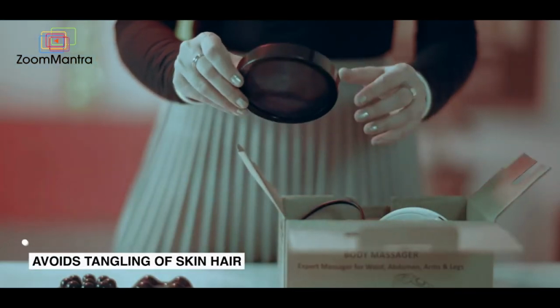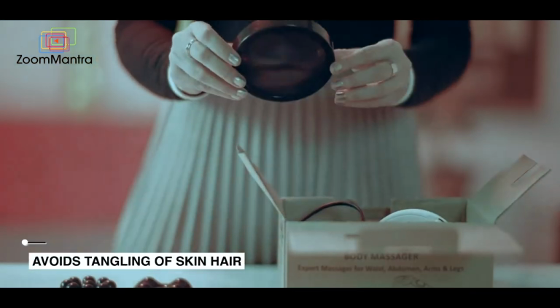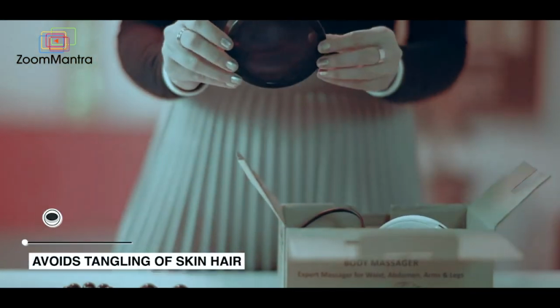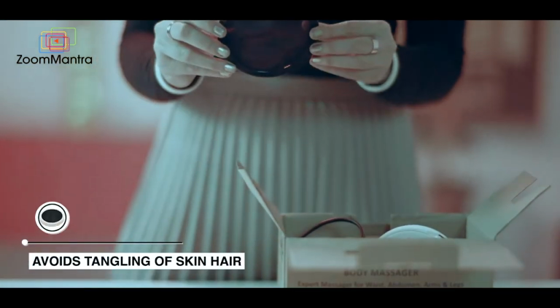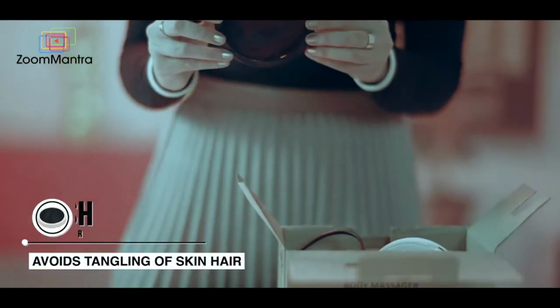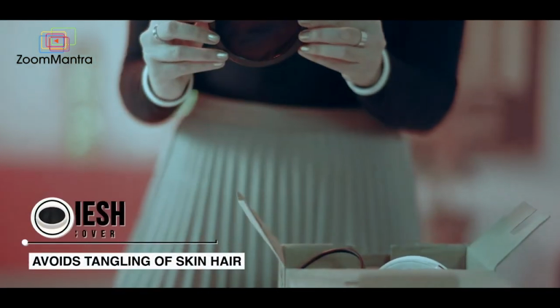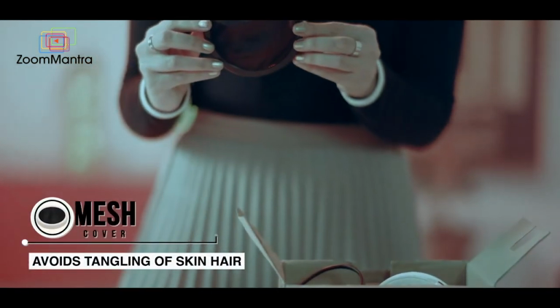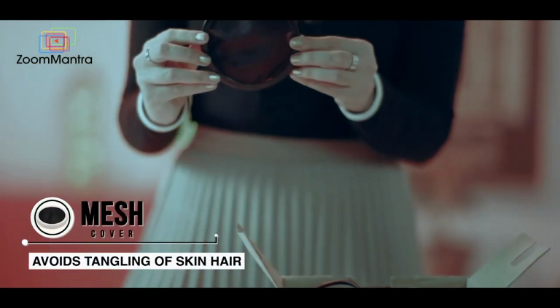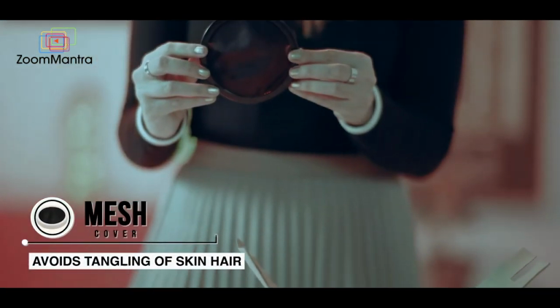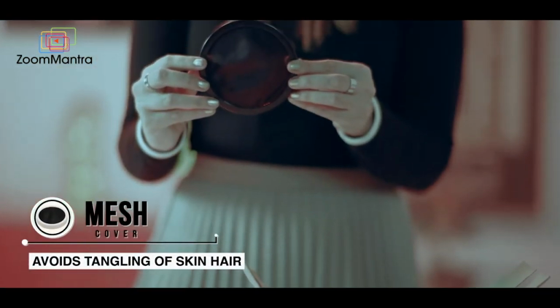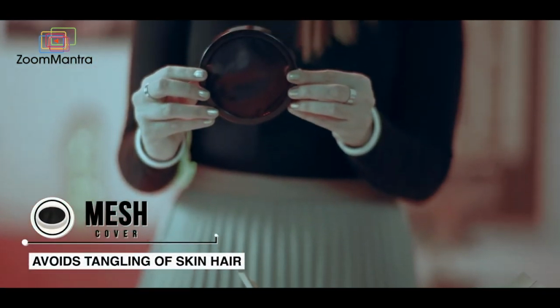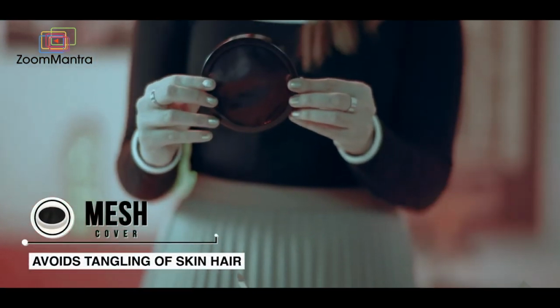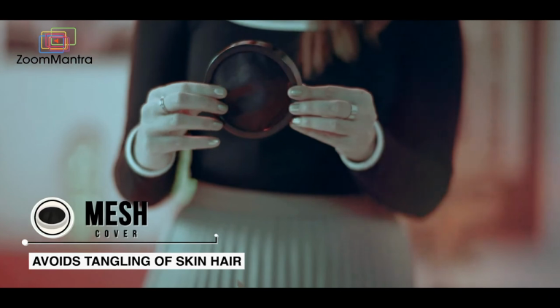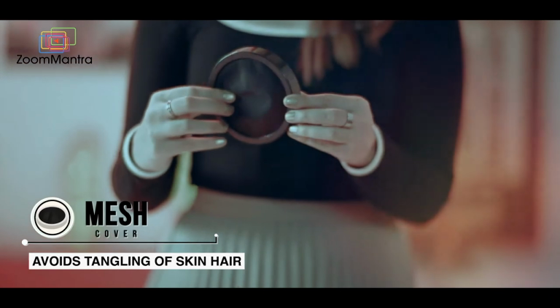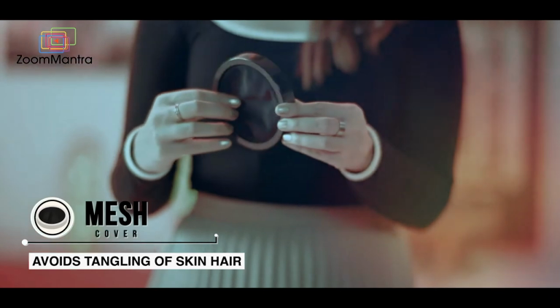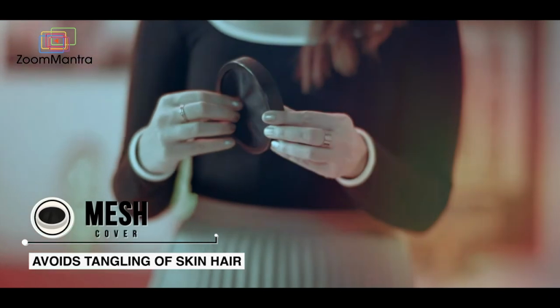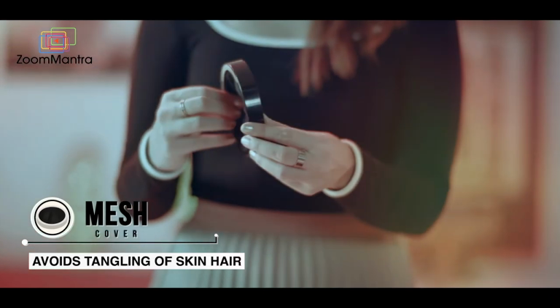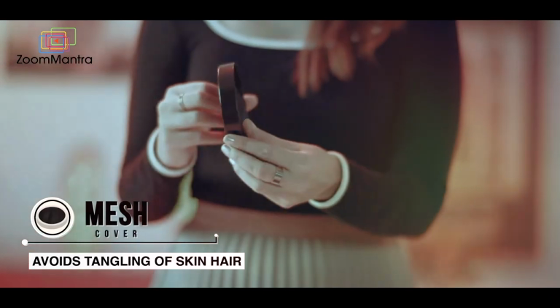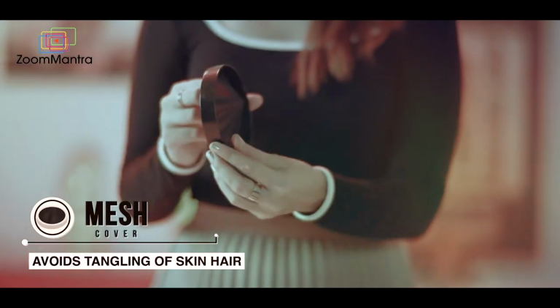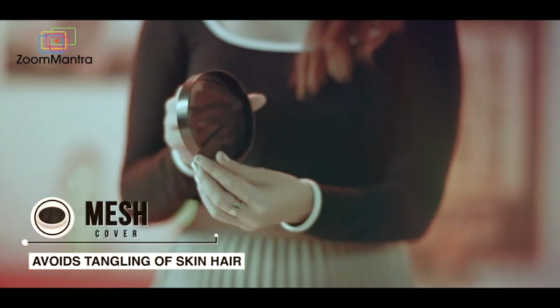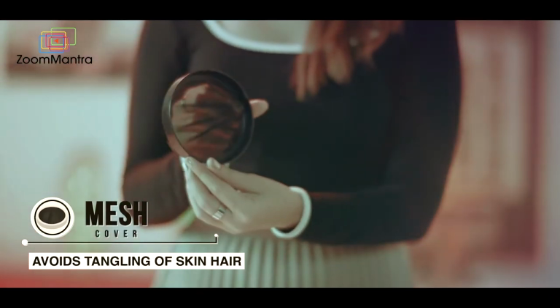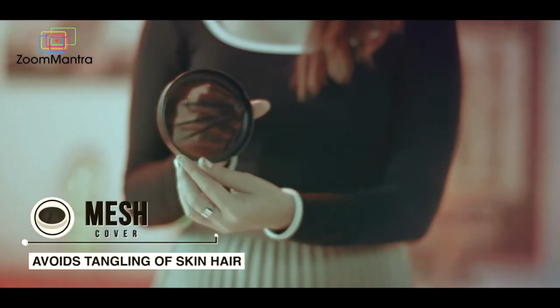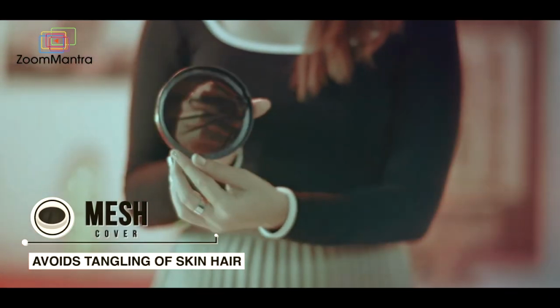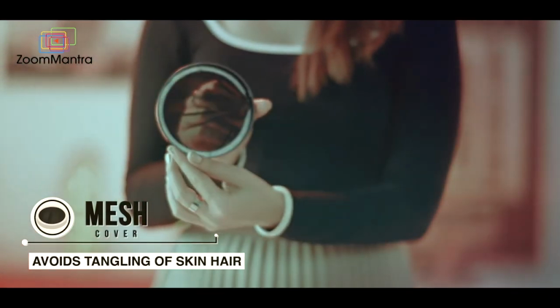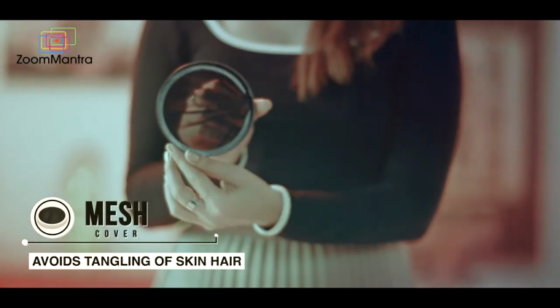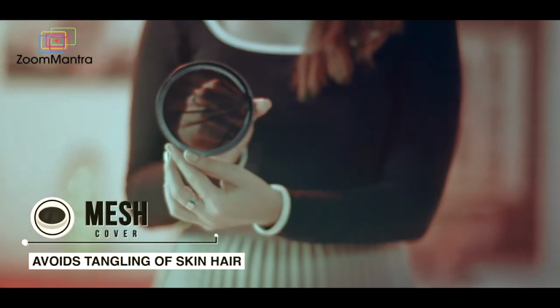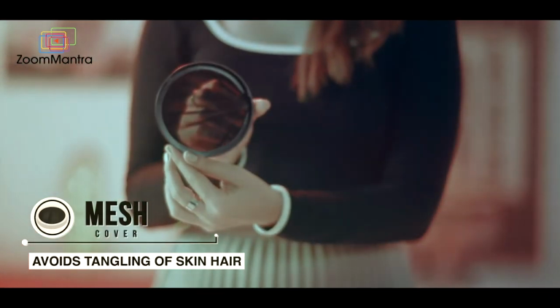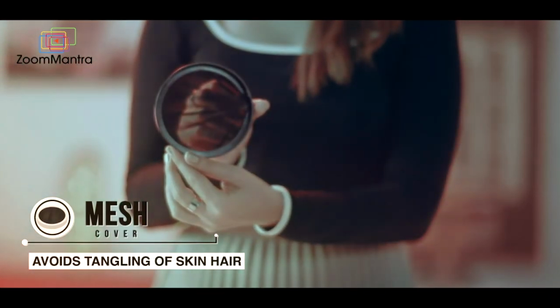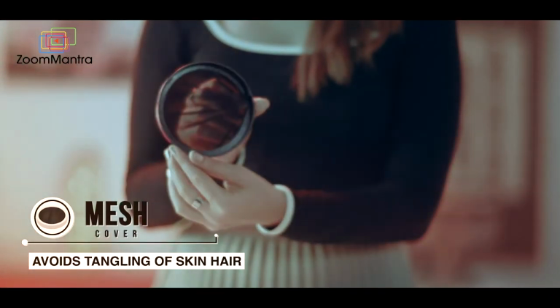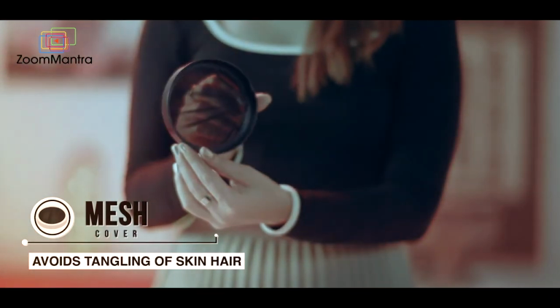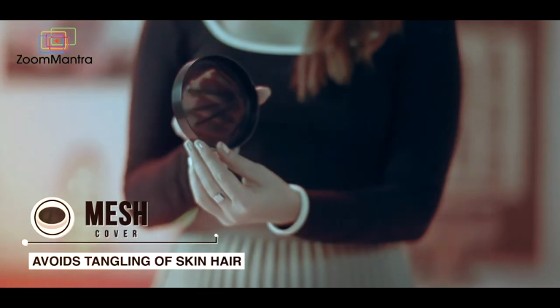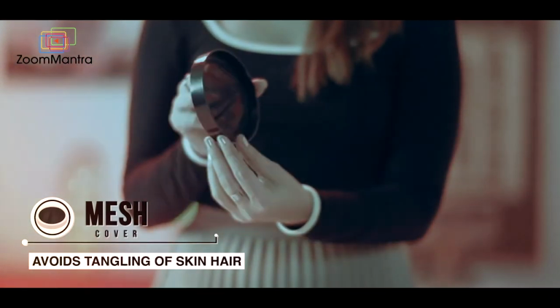The protective cover comes with a mesh cloth to avoid tangling of skin hair.